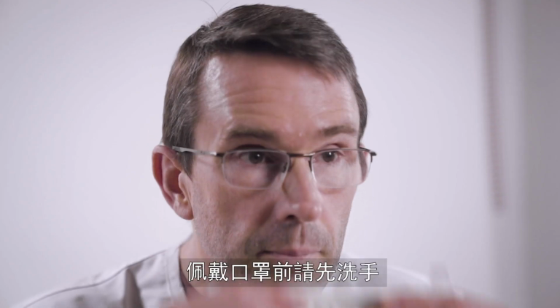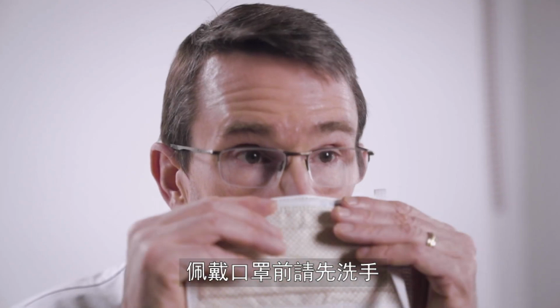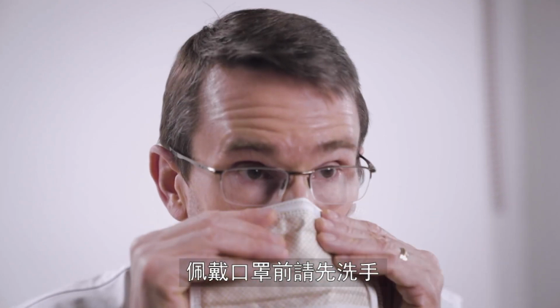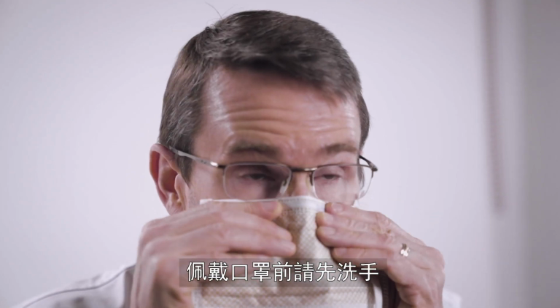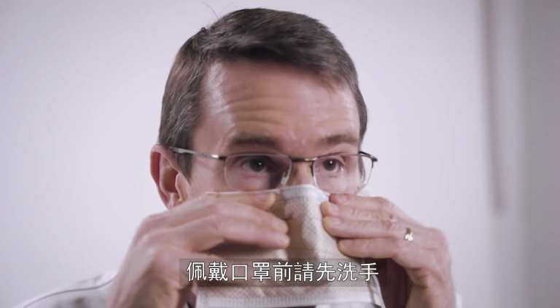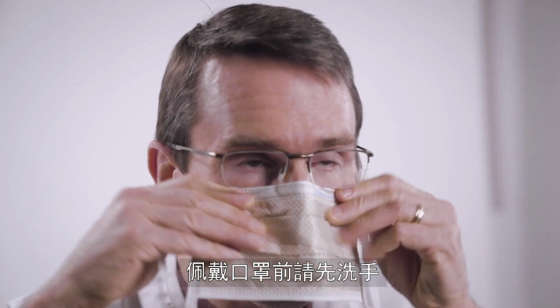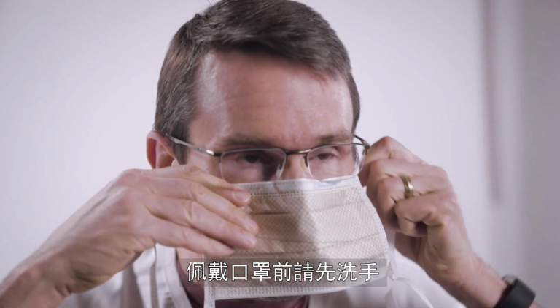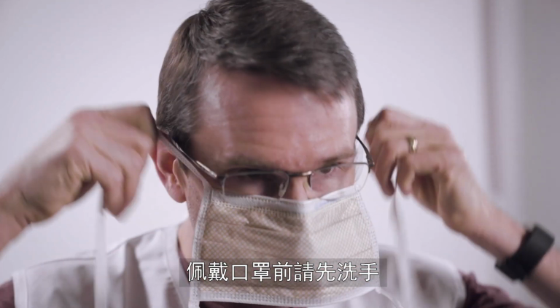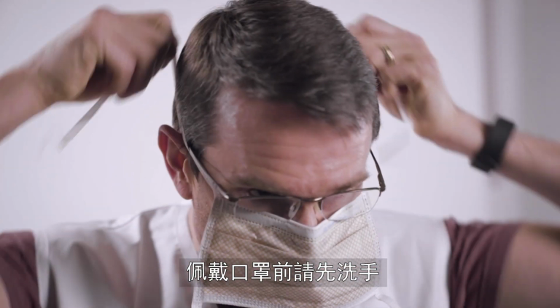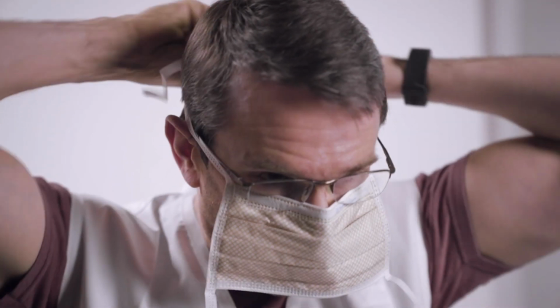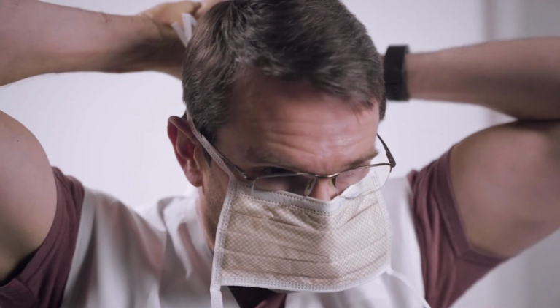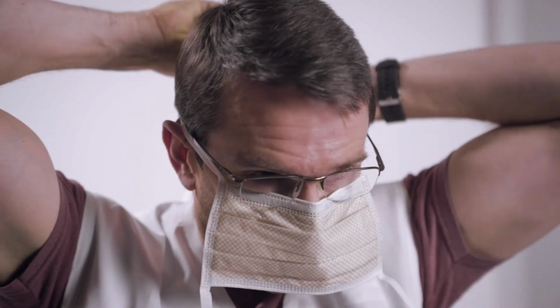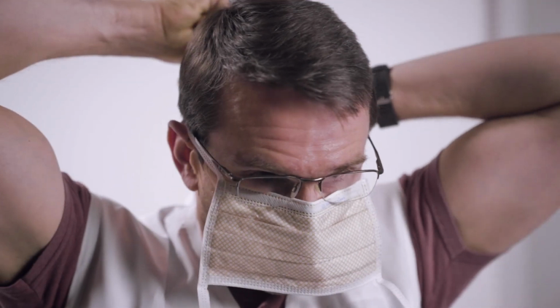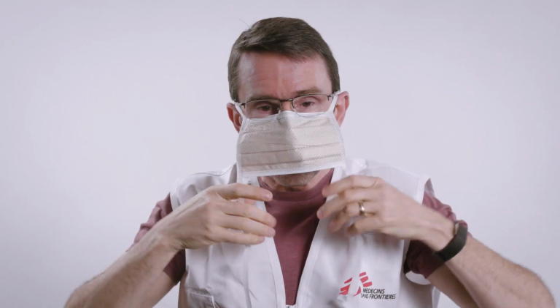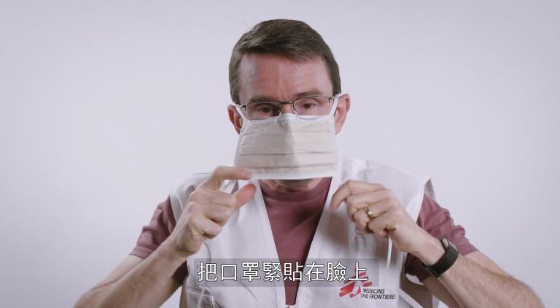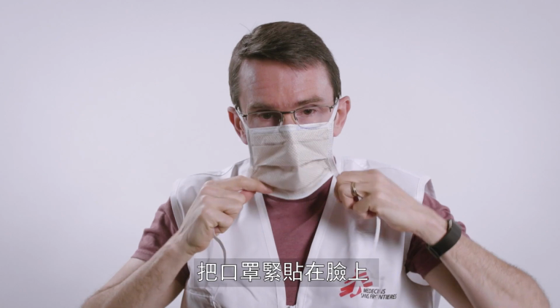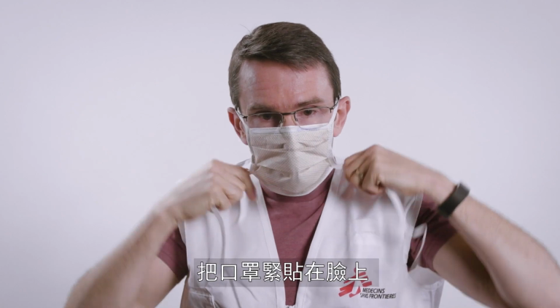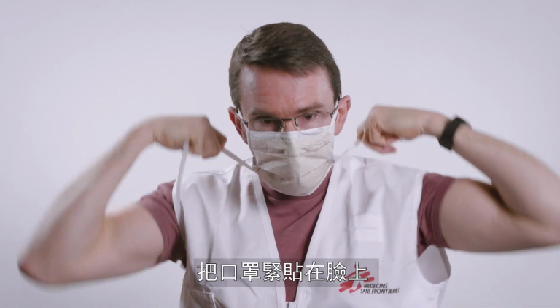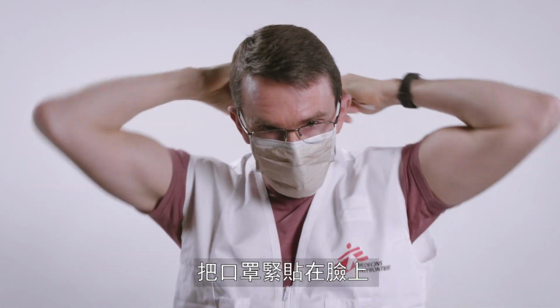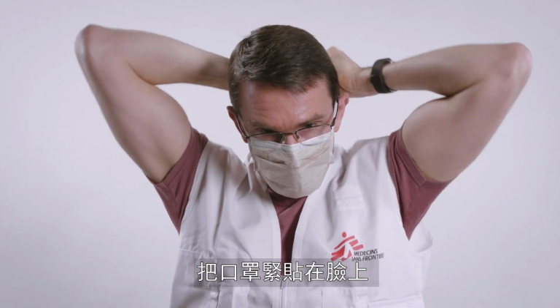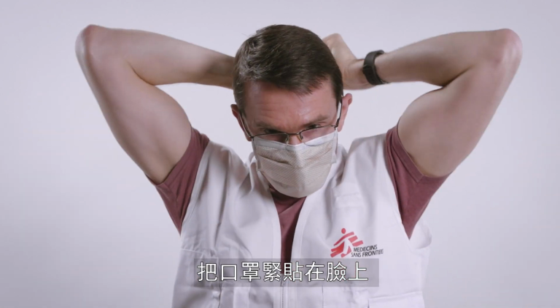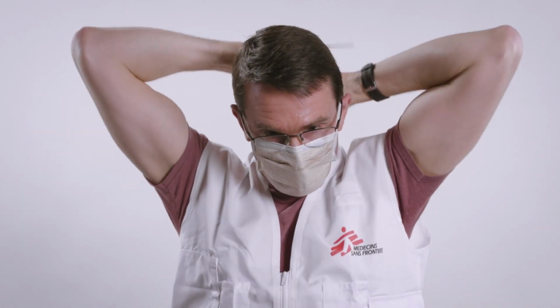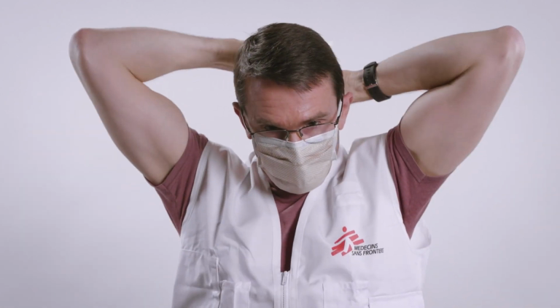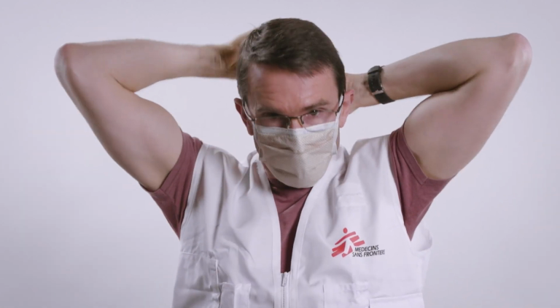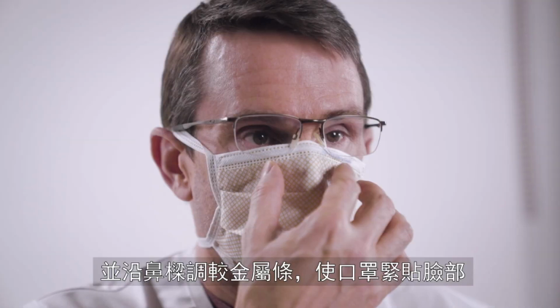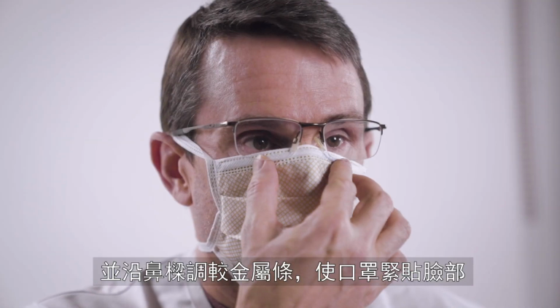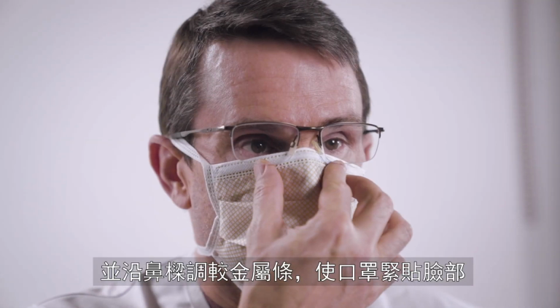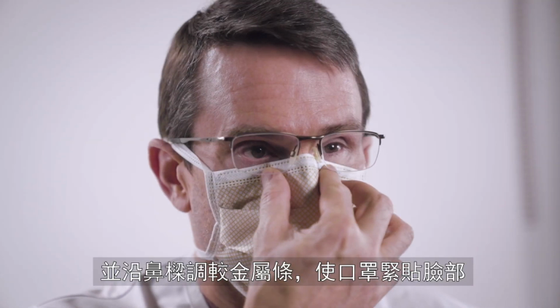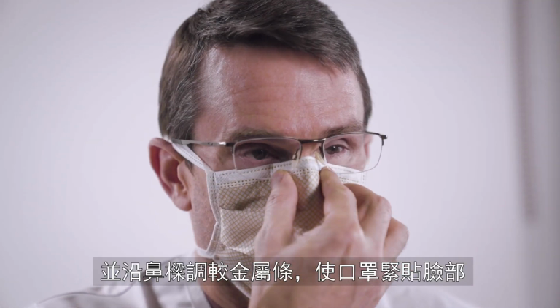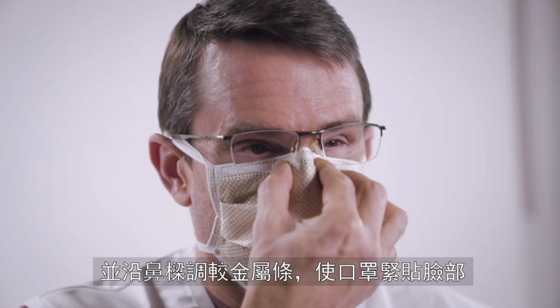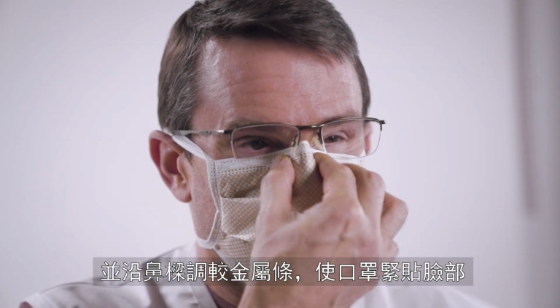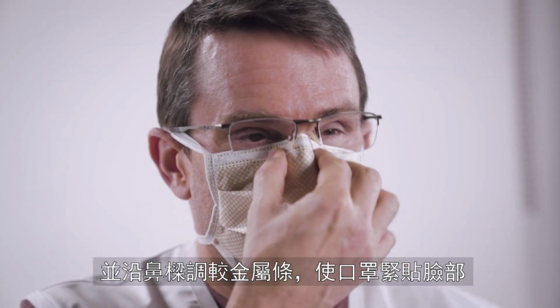Wash your hands before putting on the mask. Put it firmly on your face and use the nose strip to make sure it fits tightly.